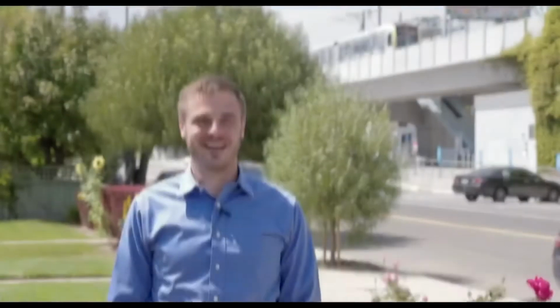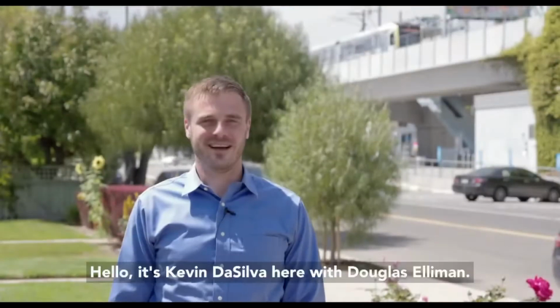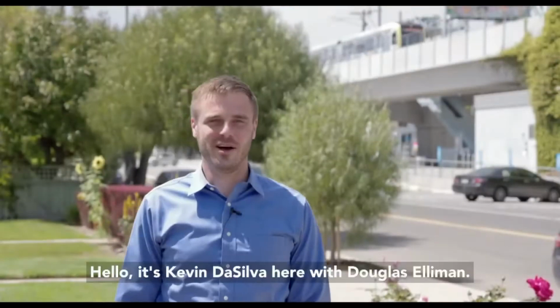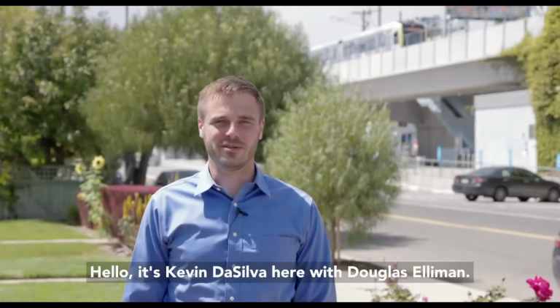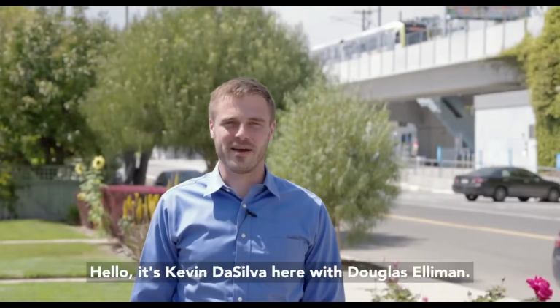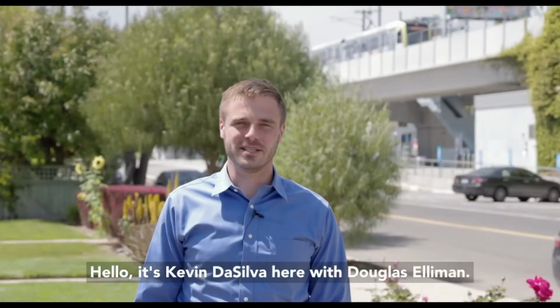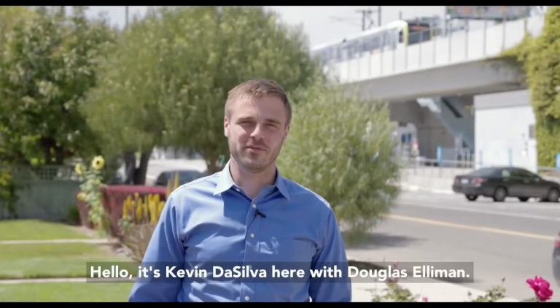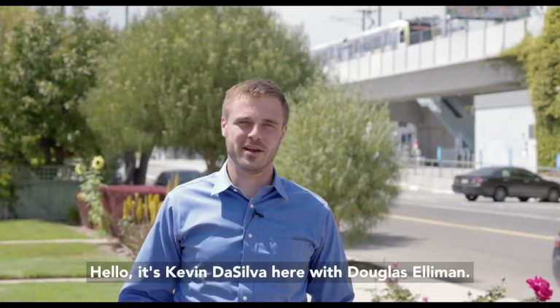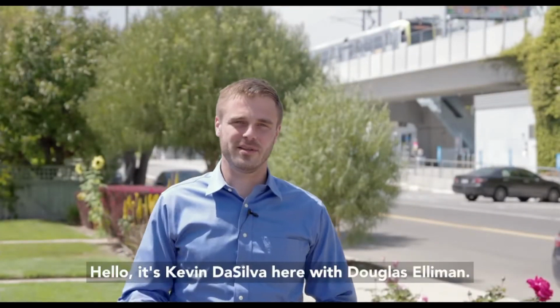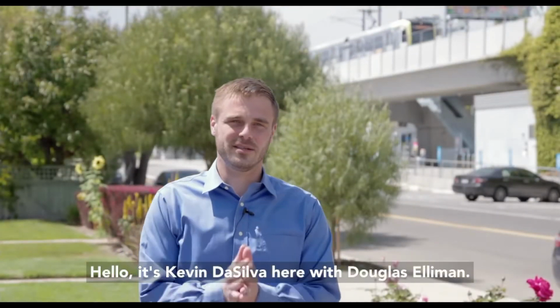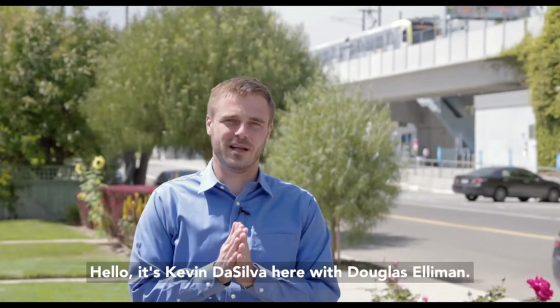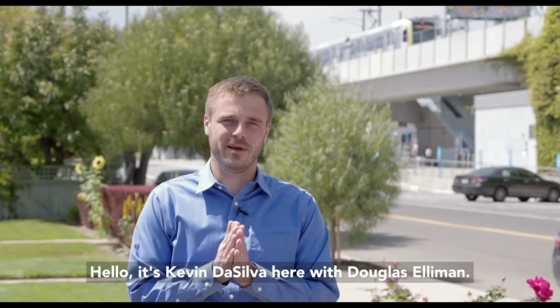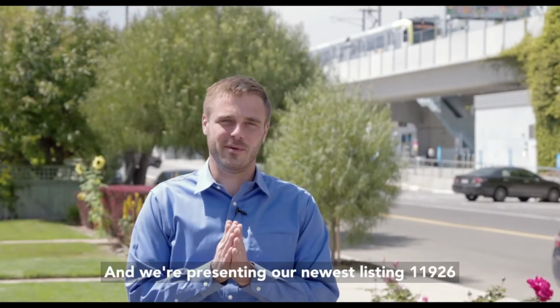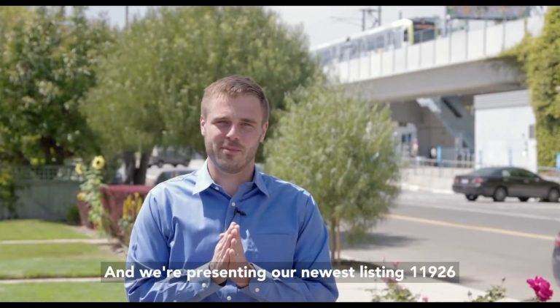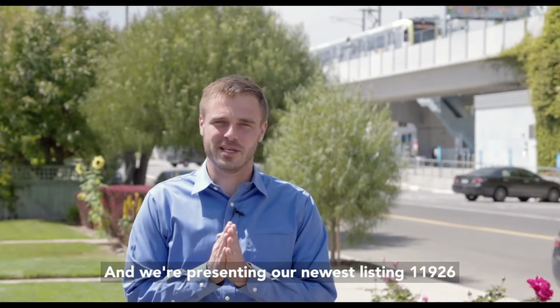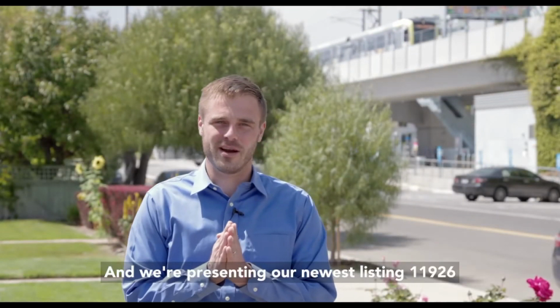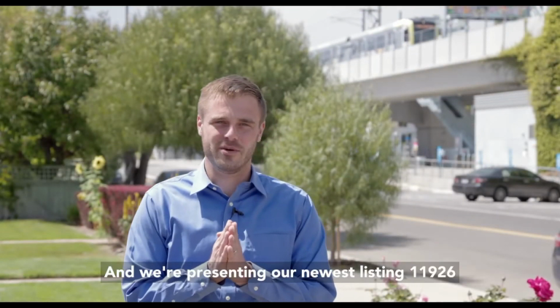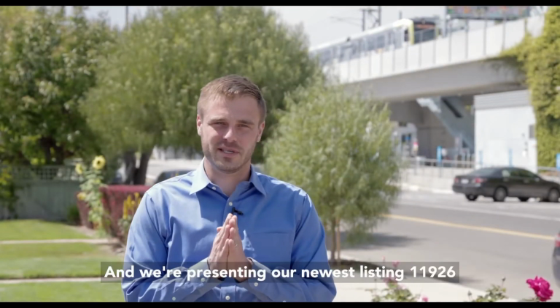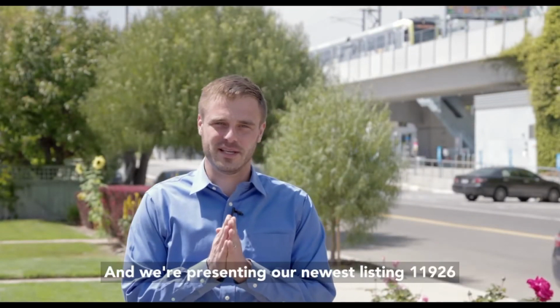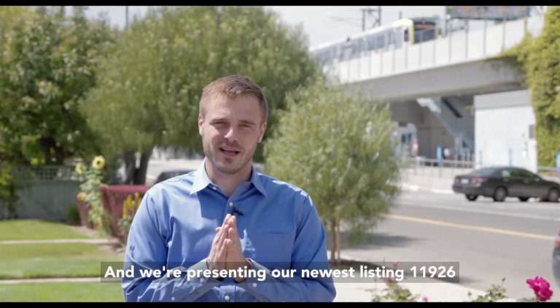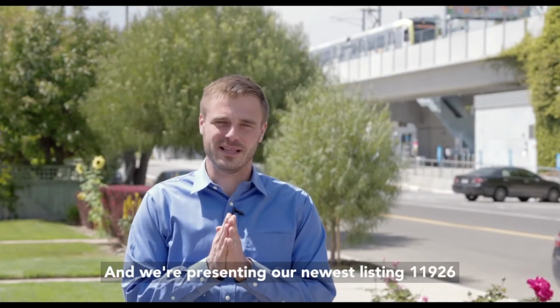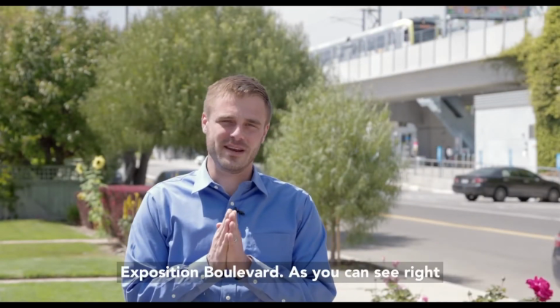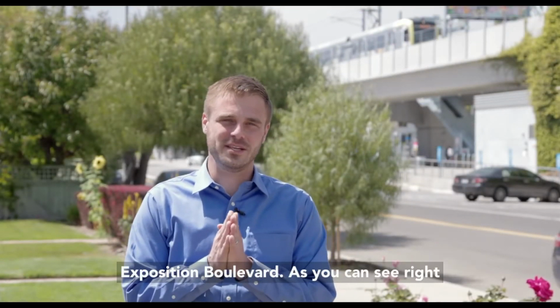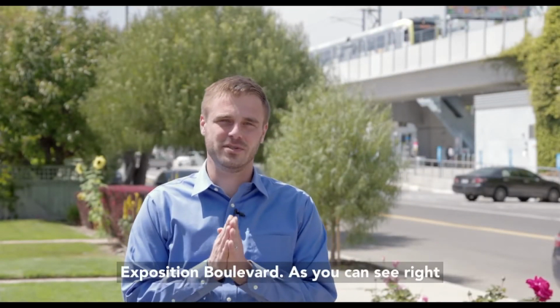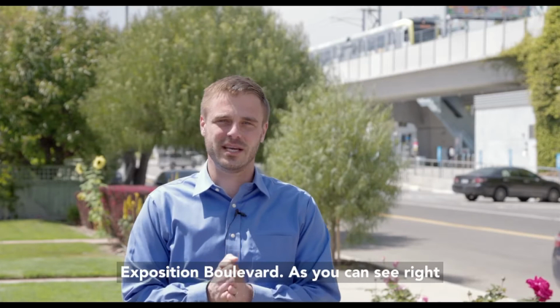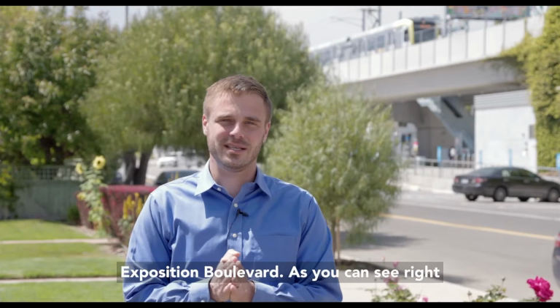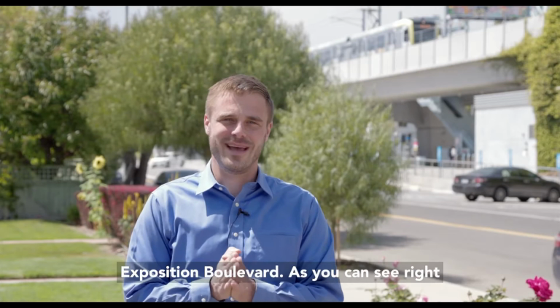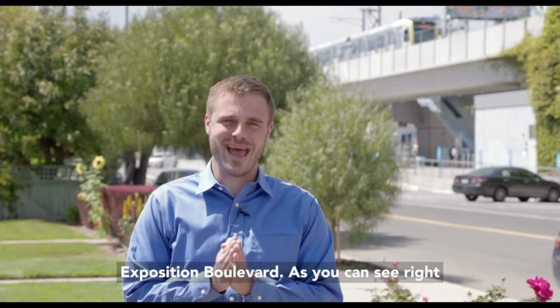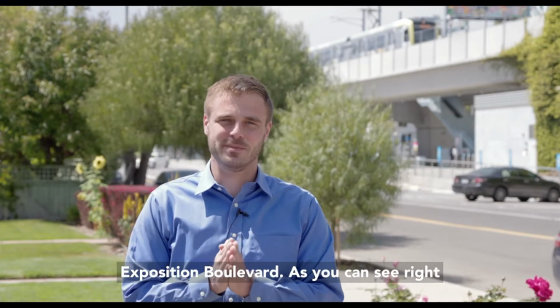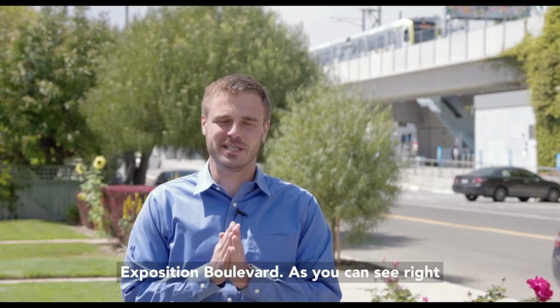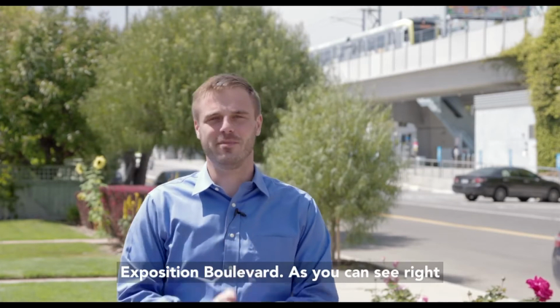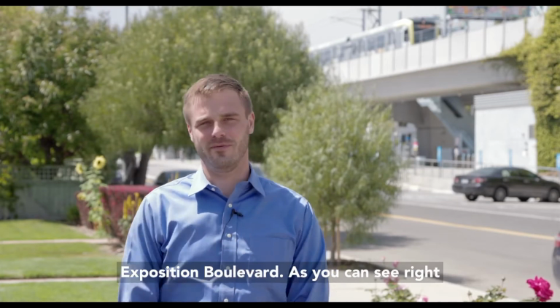Hello, it's Kevin De Silva here with Douglas Elliman and we're presenting our newest listing: 11926 Exposition Boulevard.